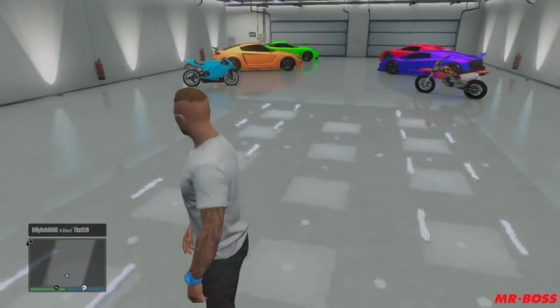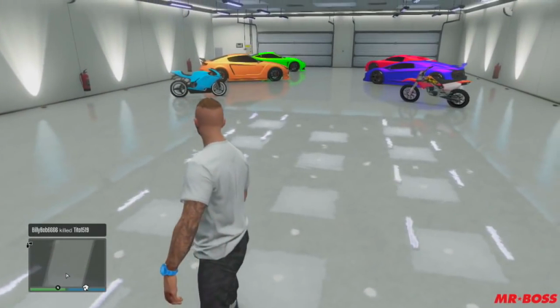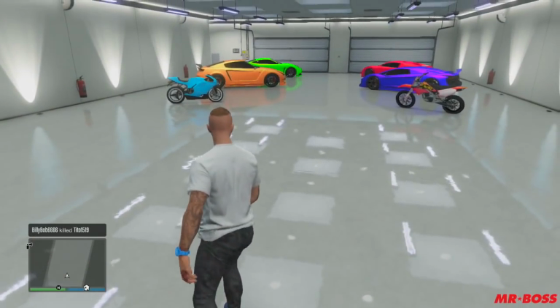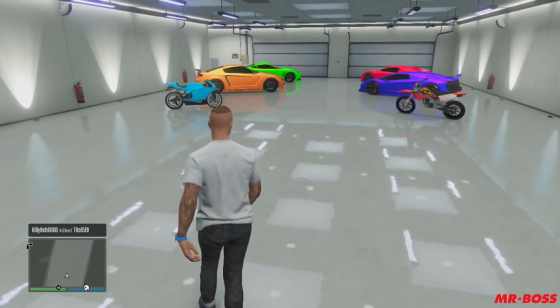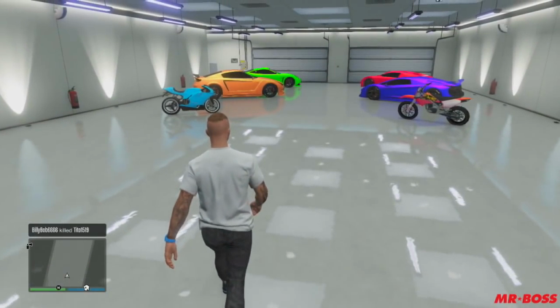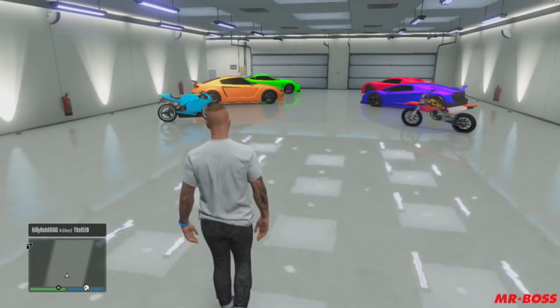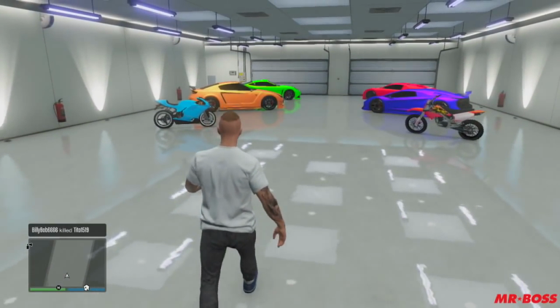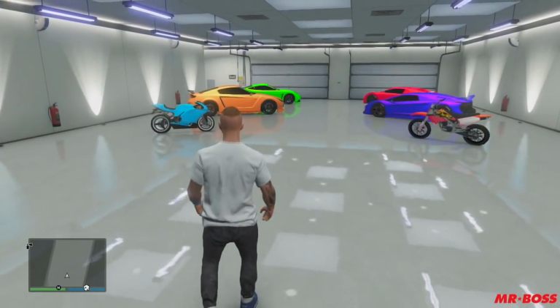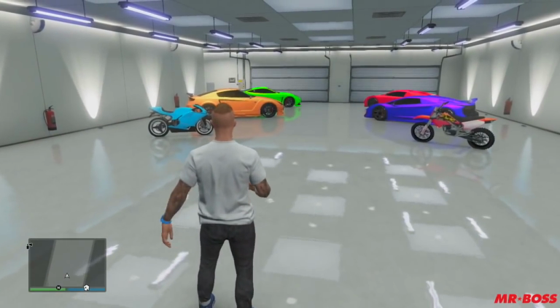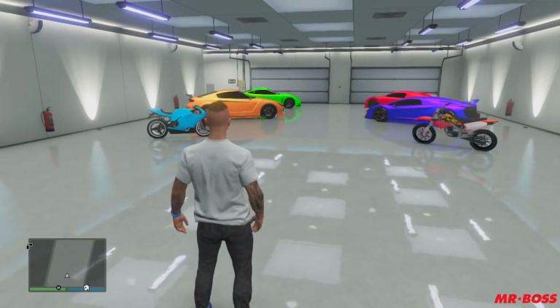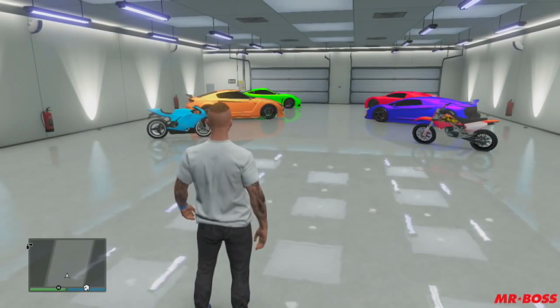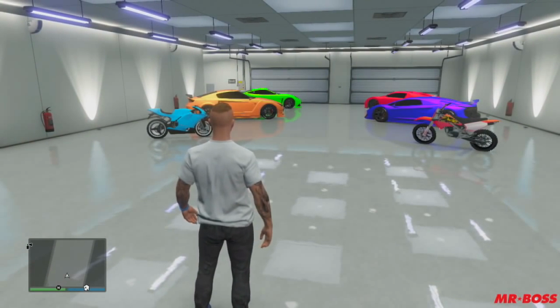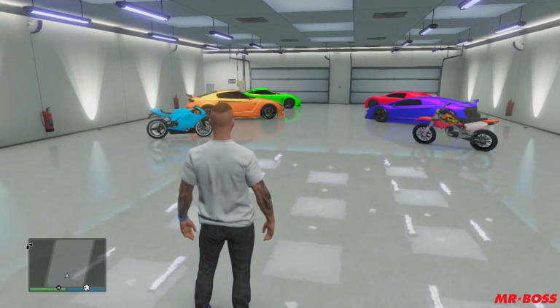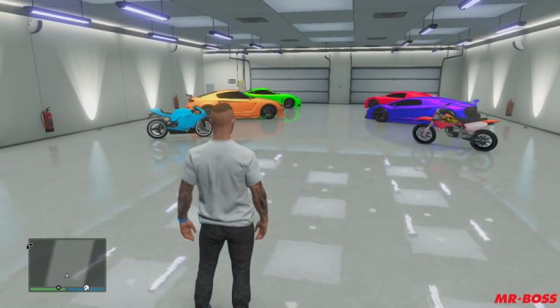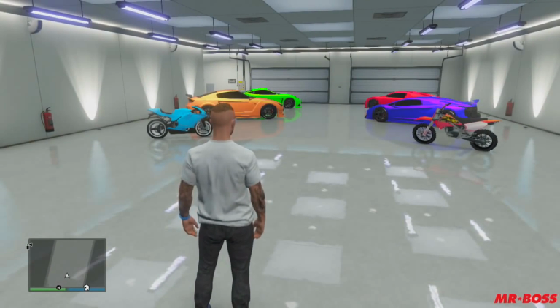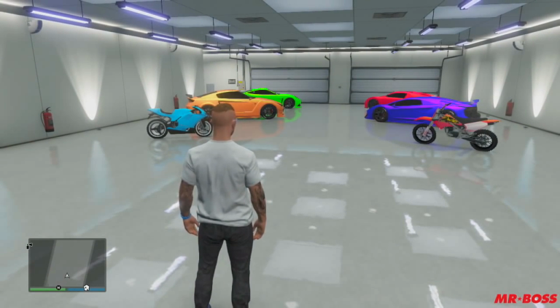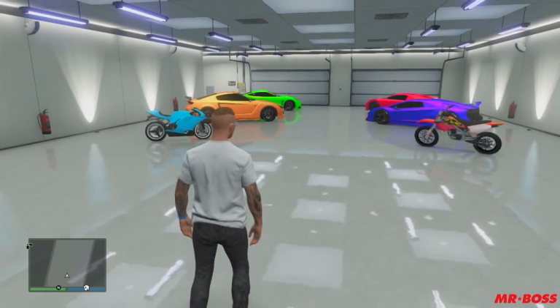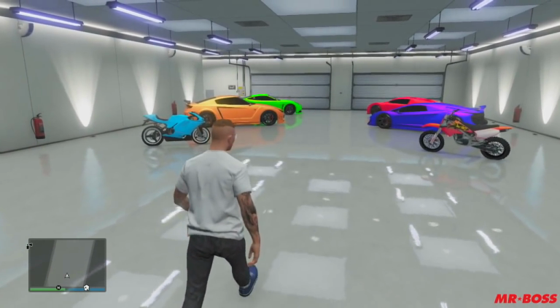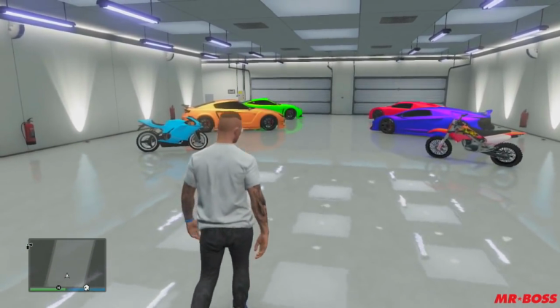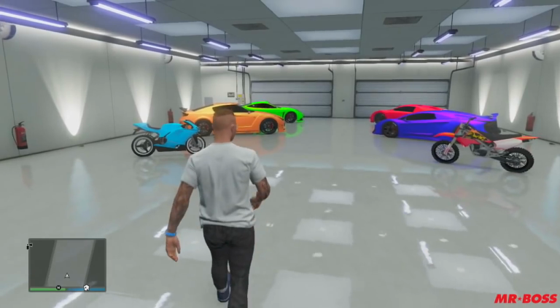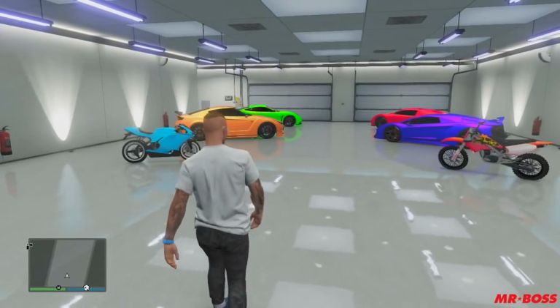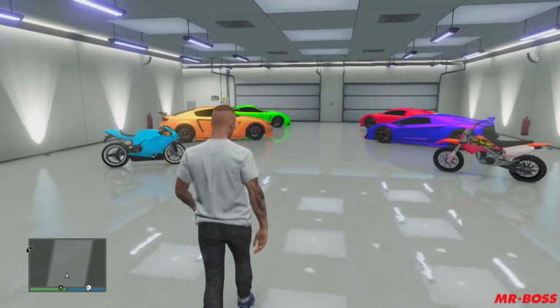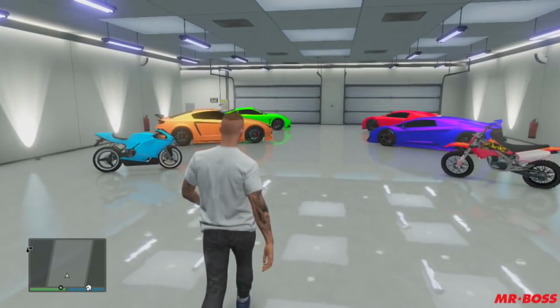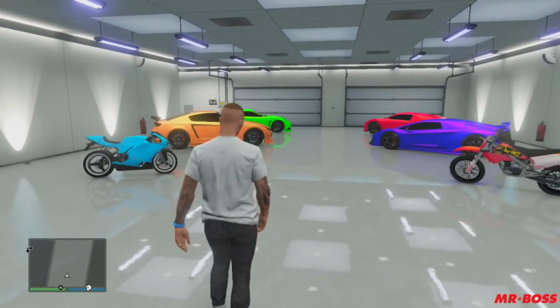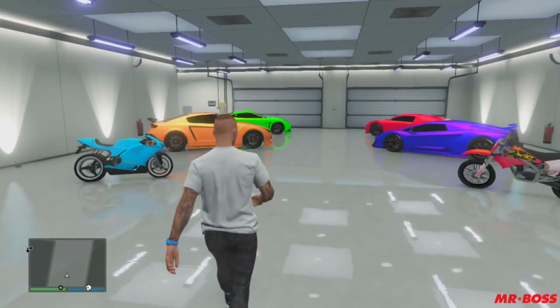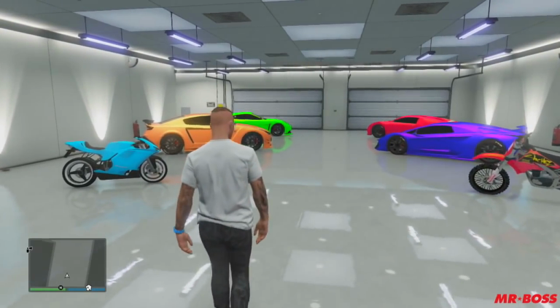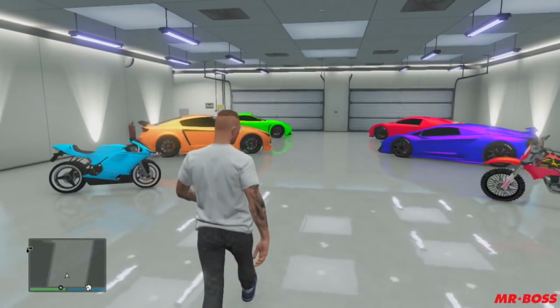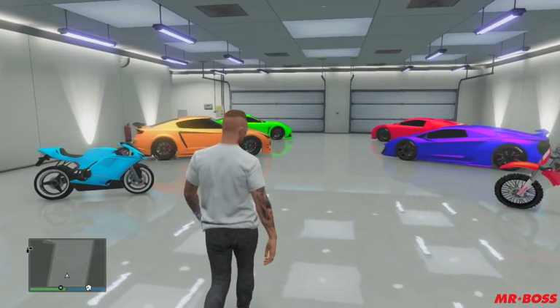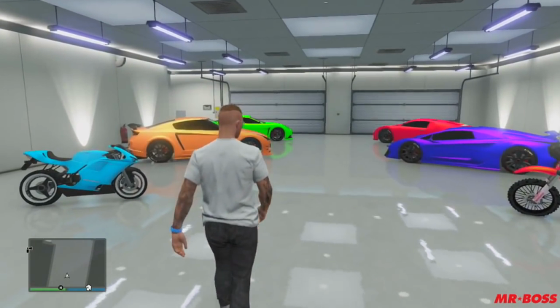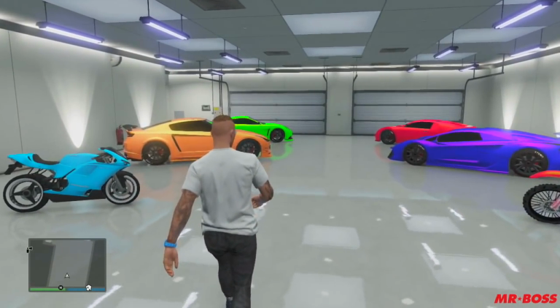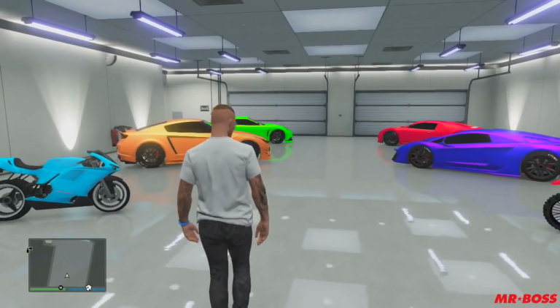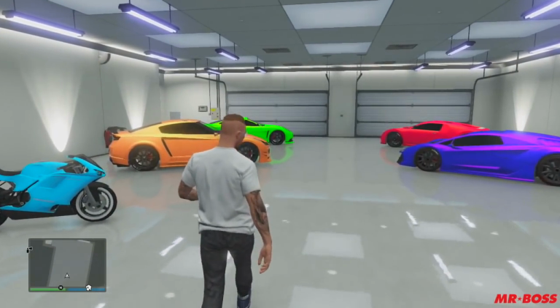What's going on guys? My name is Mr. Boss for the win and in today's Grand Theft Auto 5 video I'm actually going to be giving you guys a garage tour.